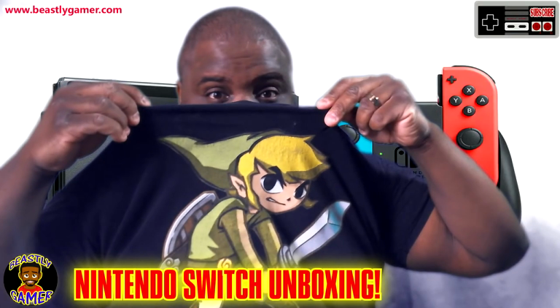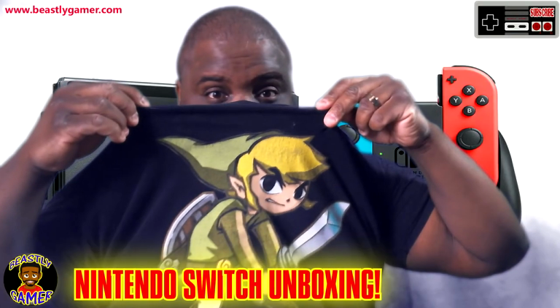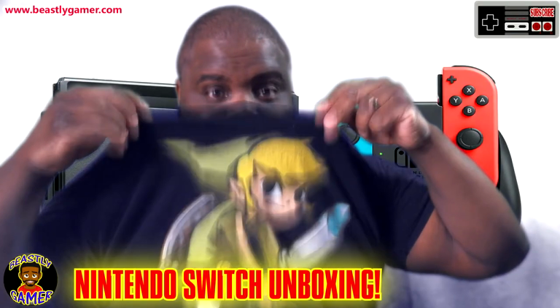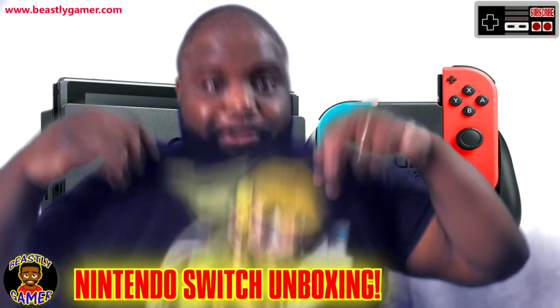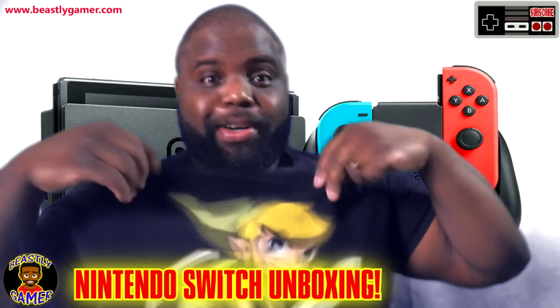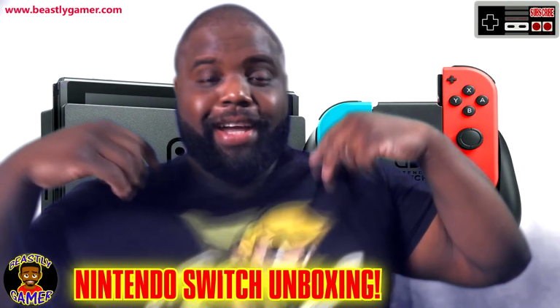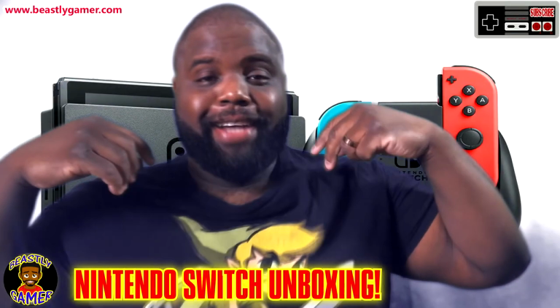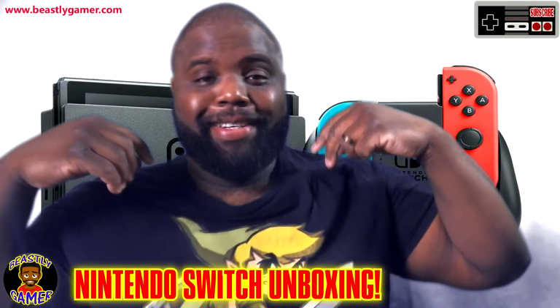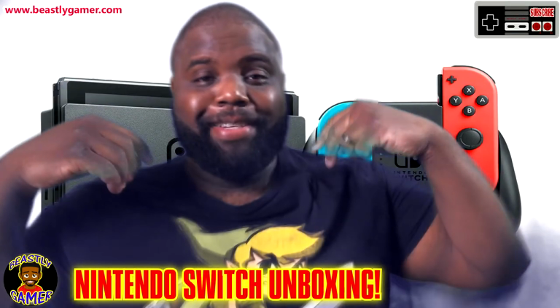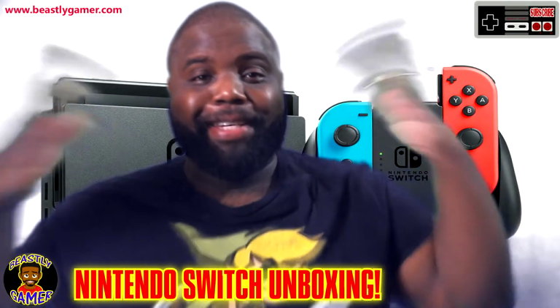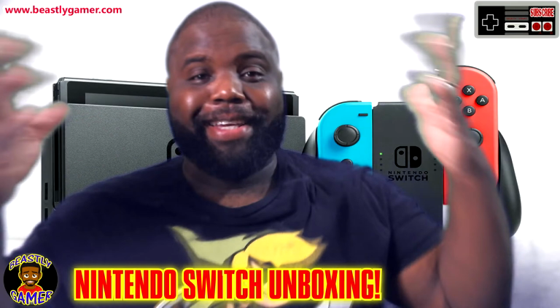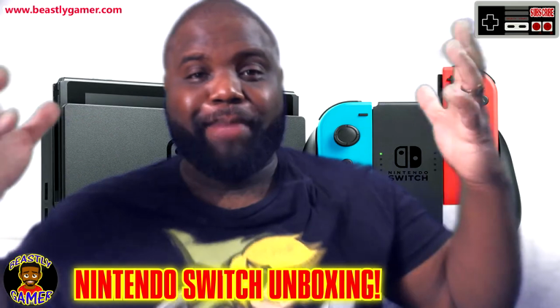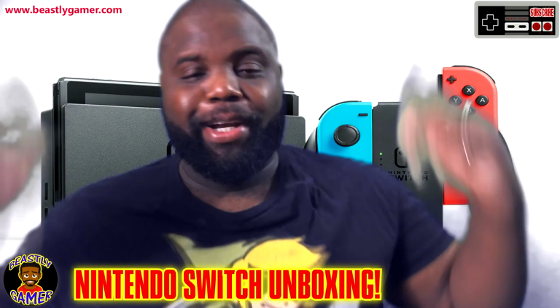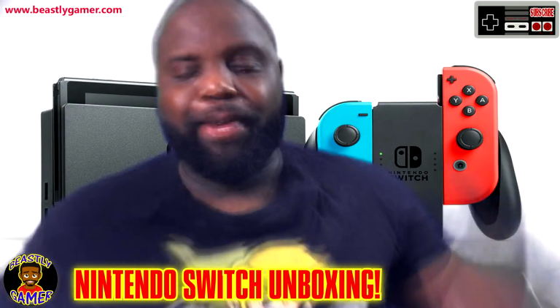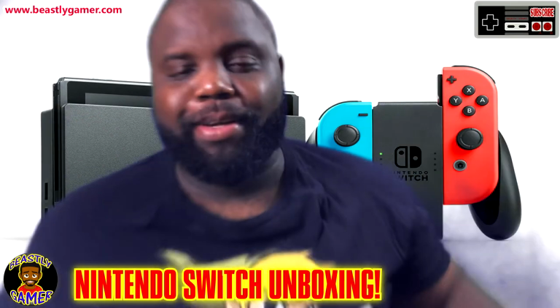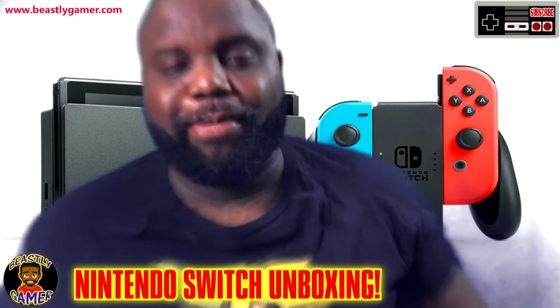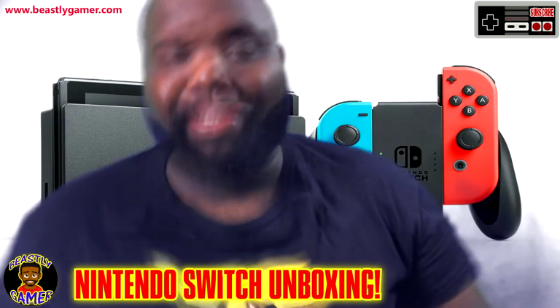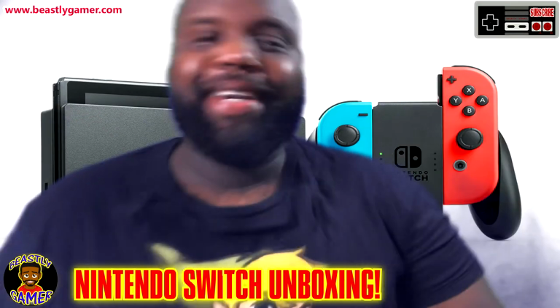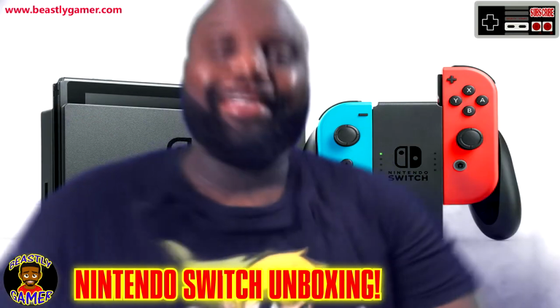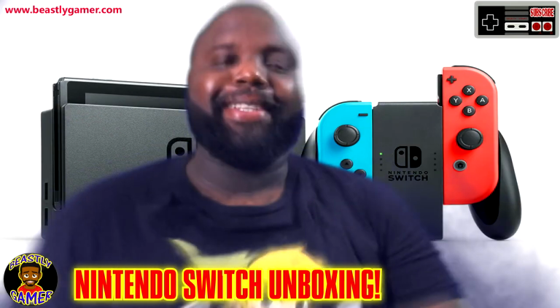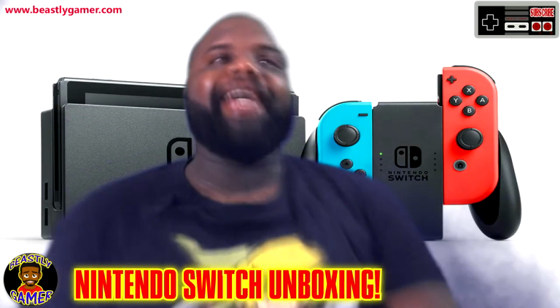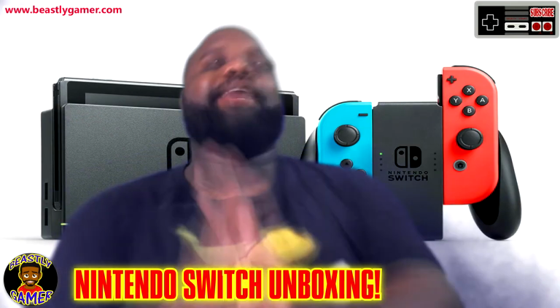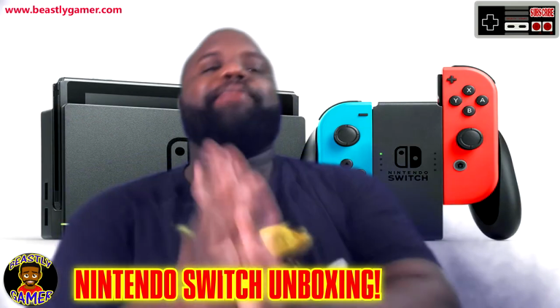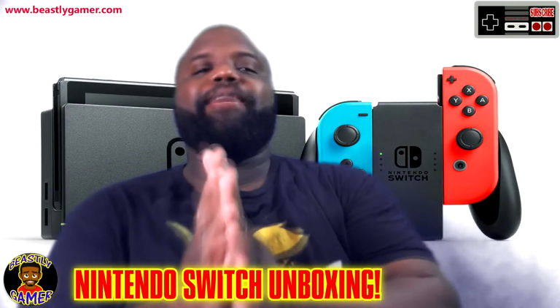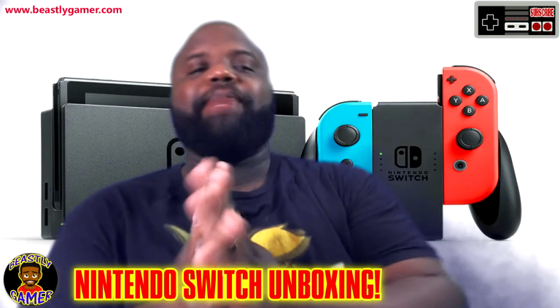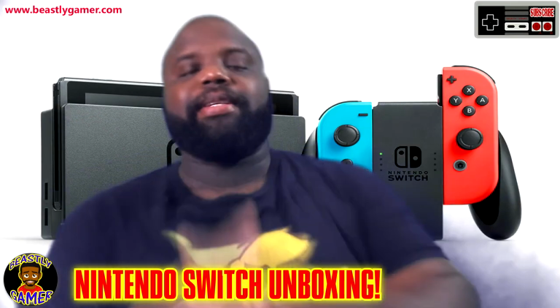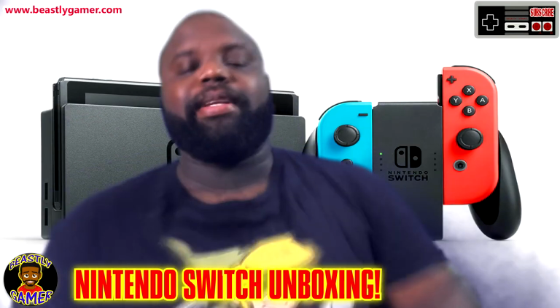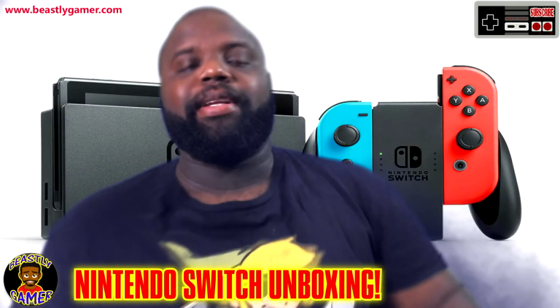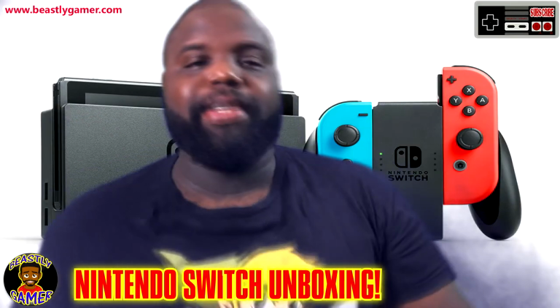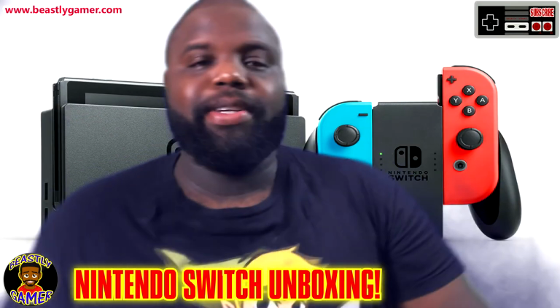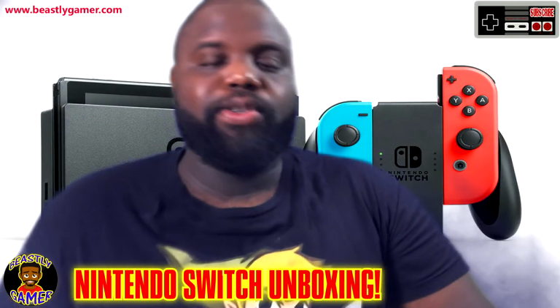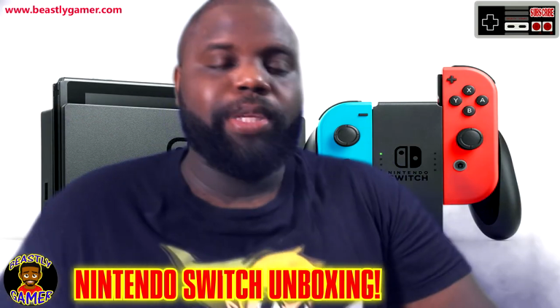What's going on guys, BeastlyGamer here. Welcome to my channel. Today I'll be unboxing the Nintendo Switch.